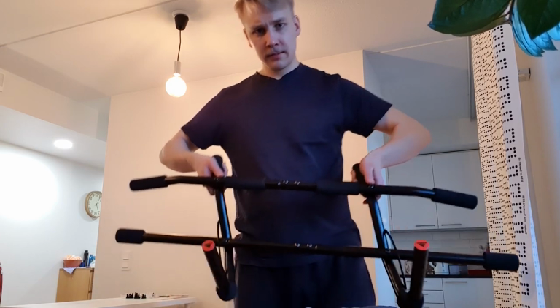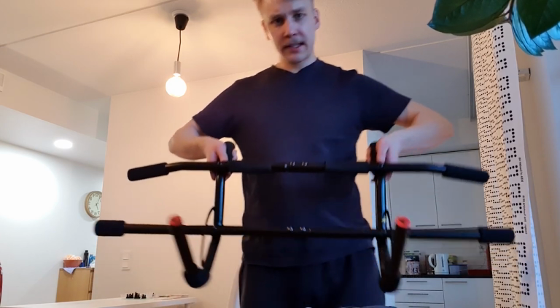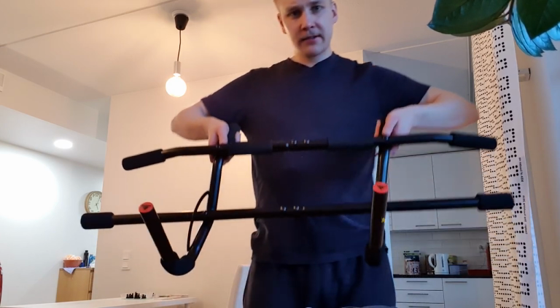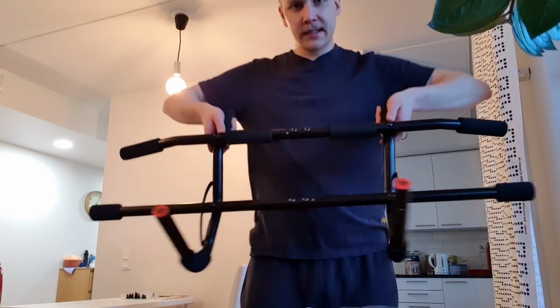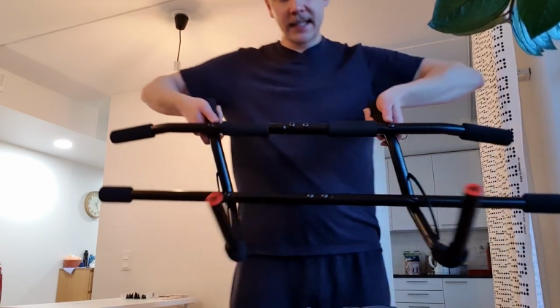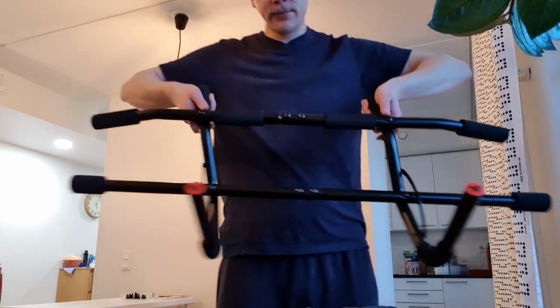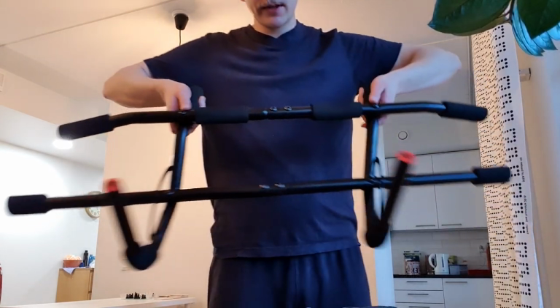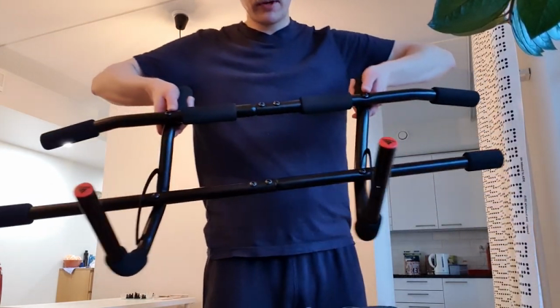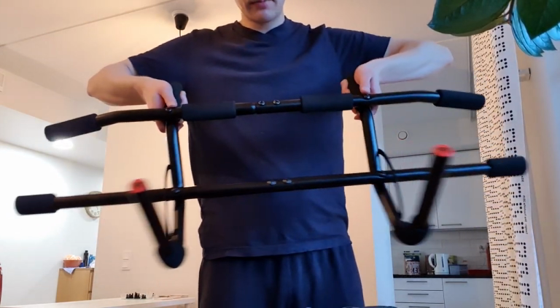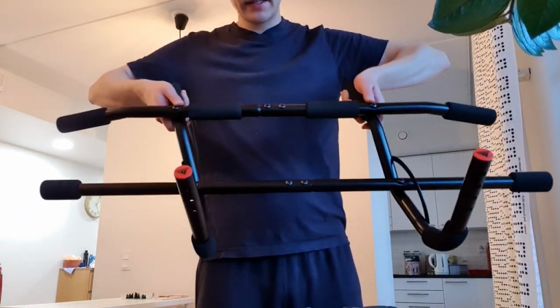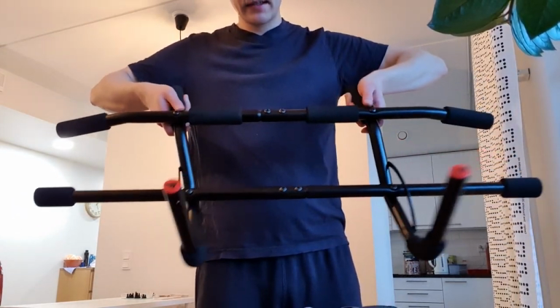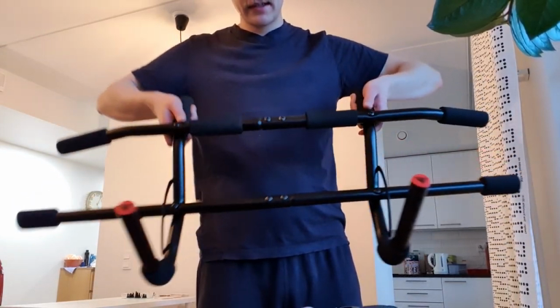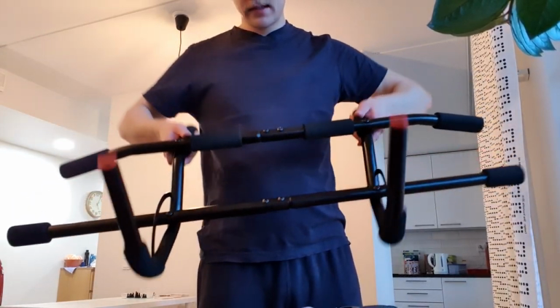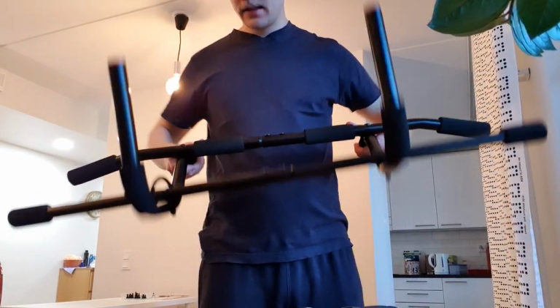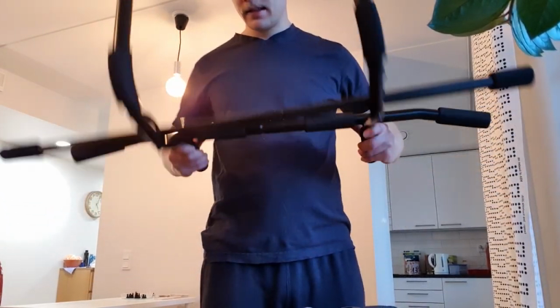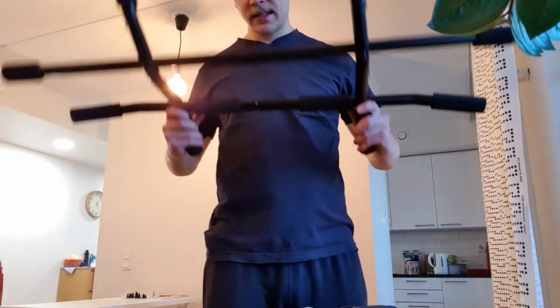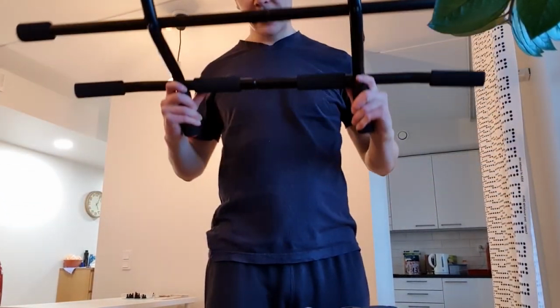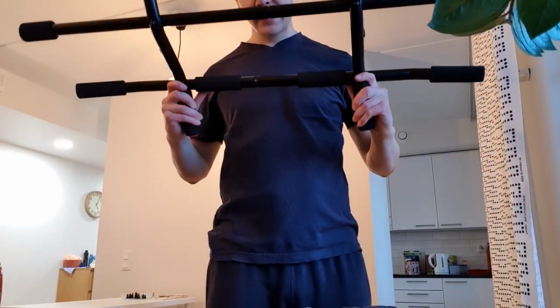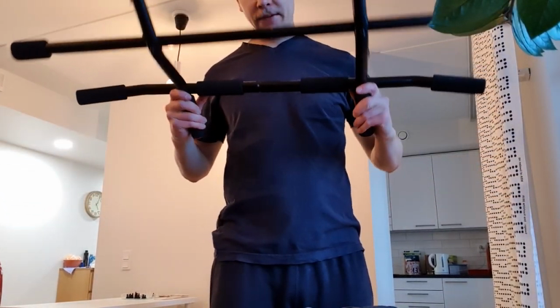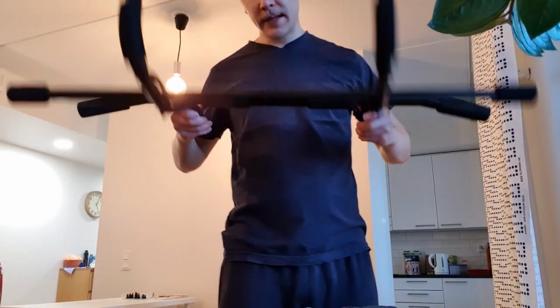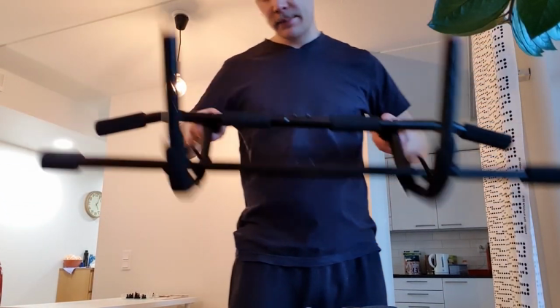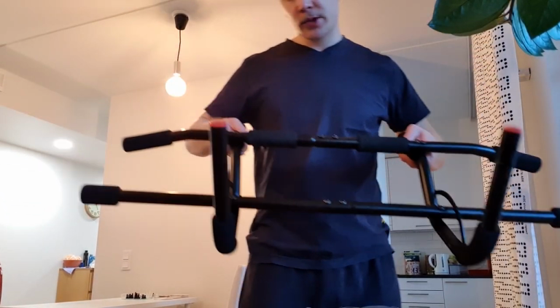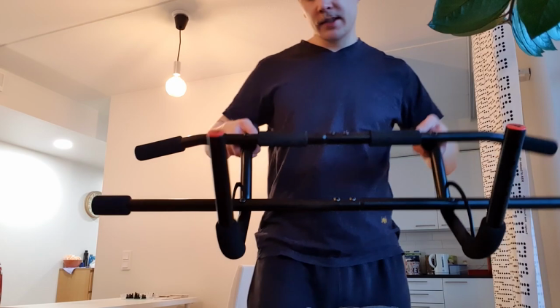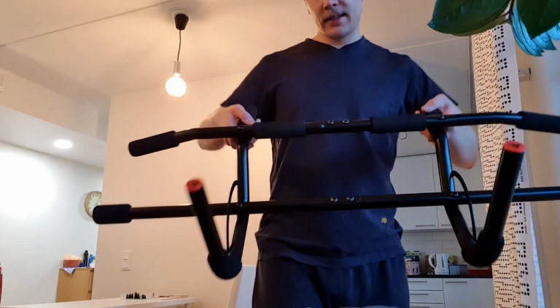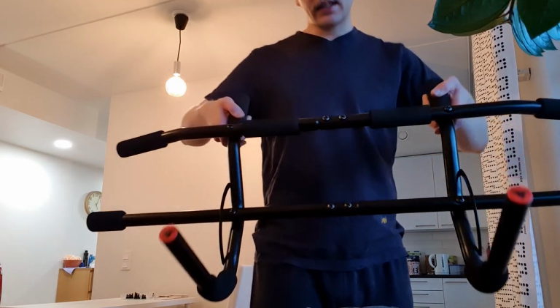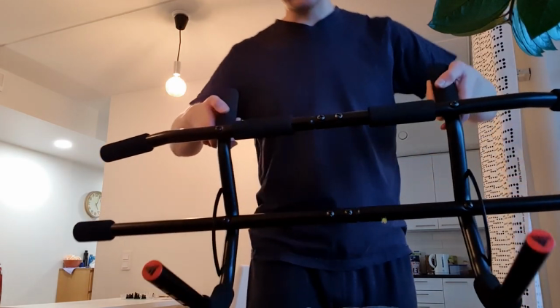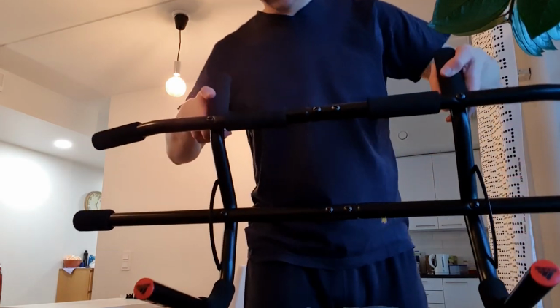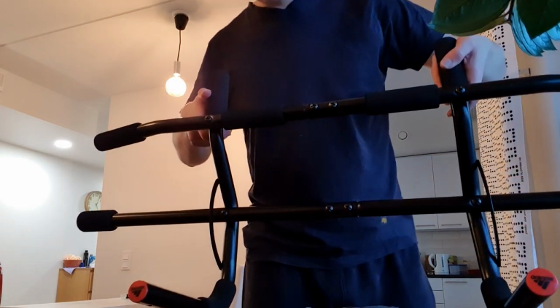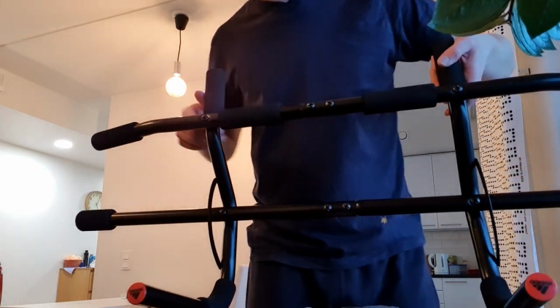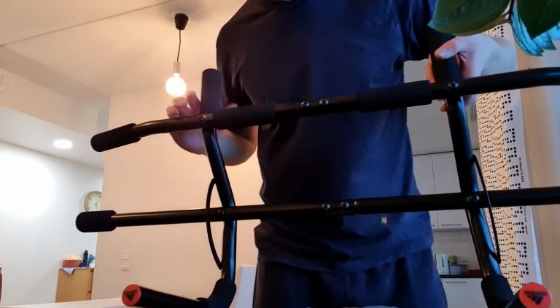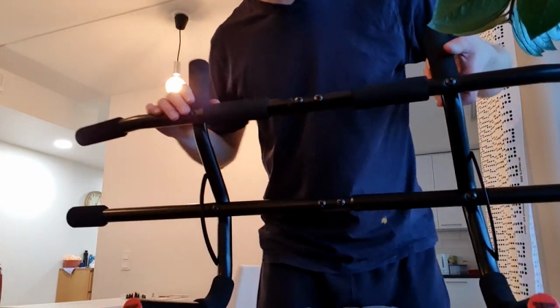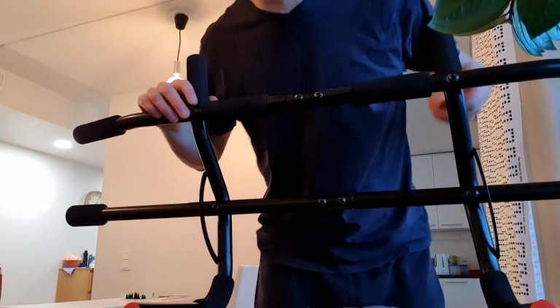As you can see it's moving quite a bit. I guess I have to make the screws more tight.